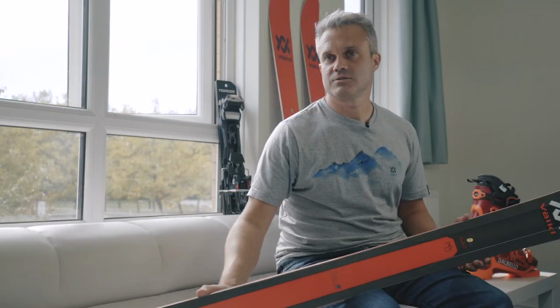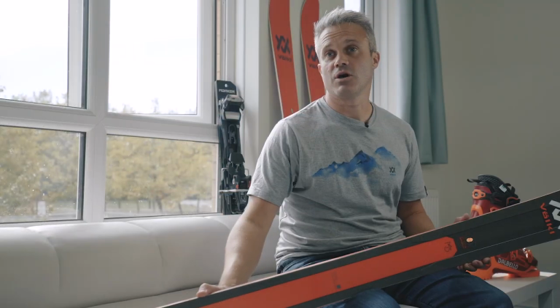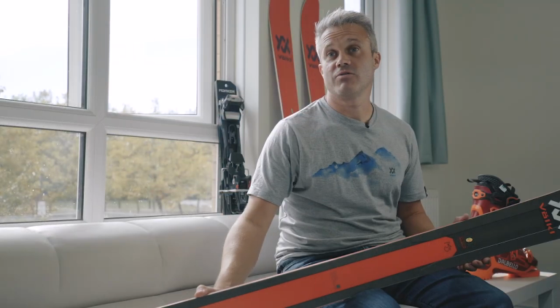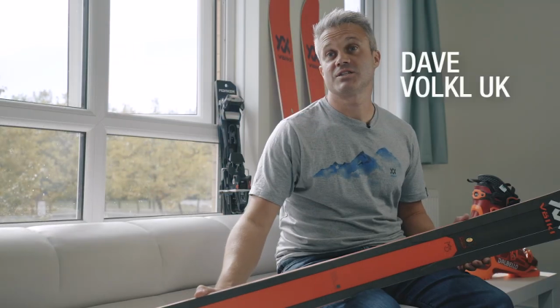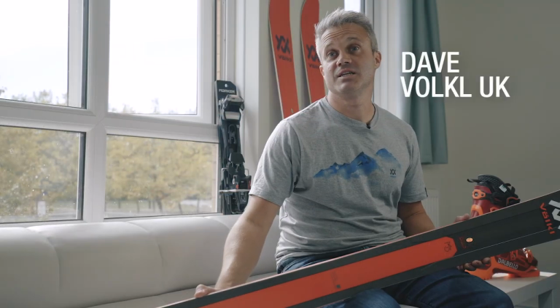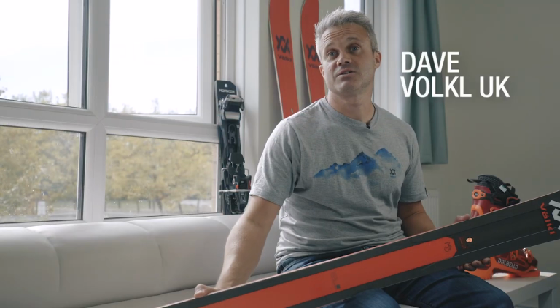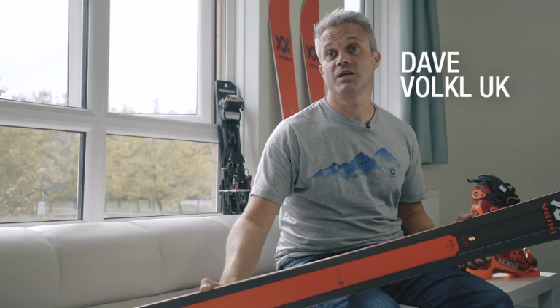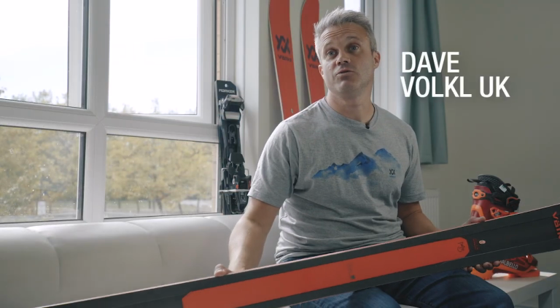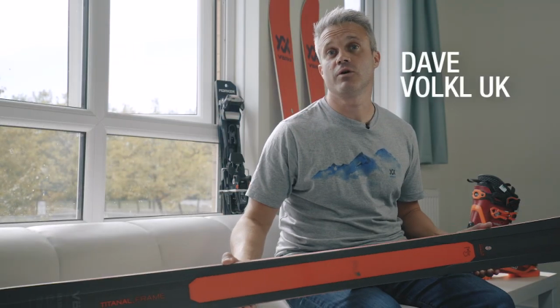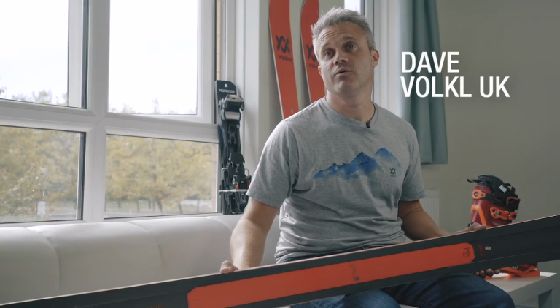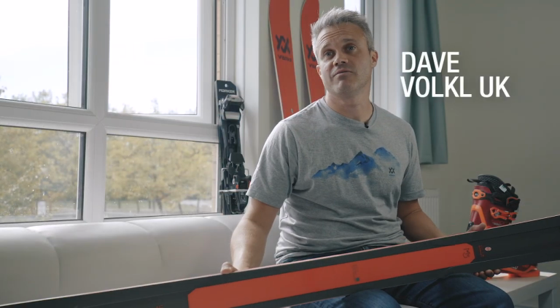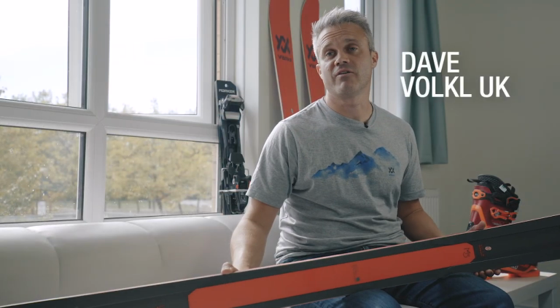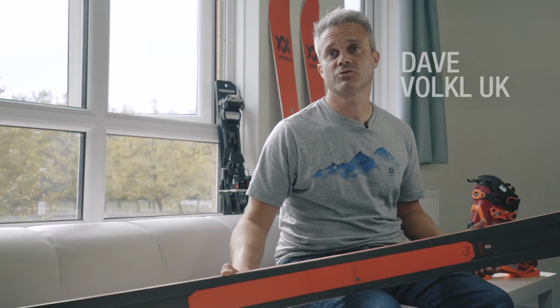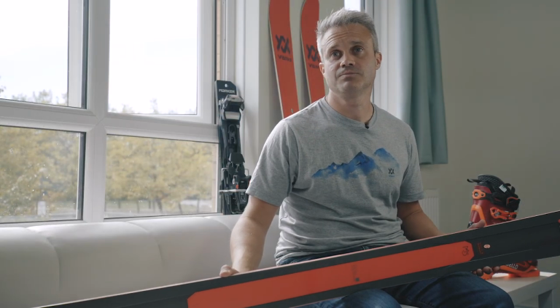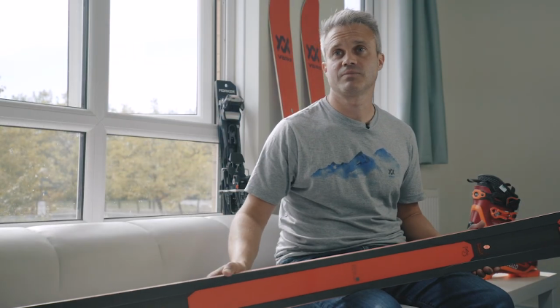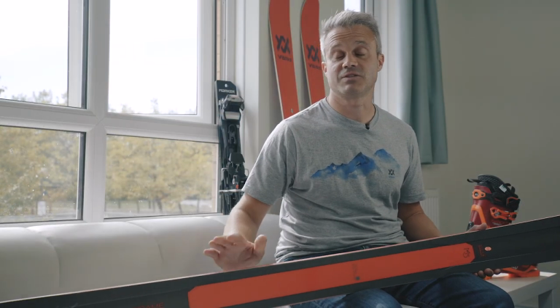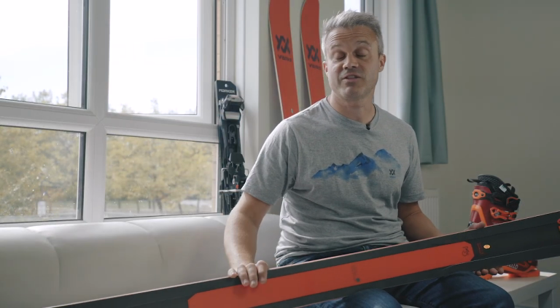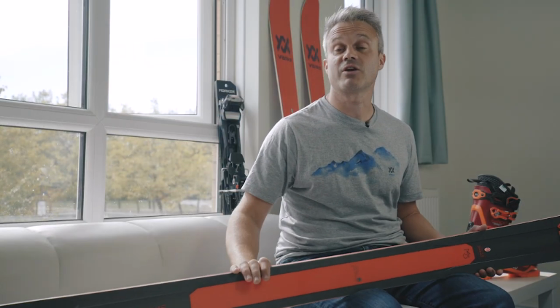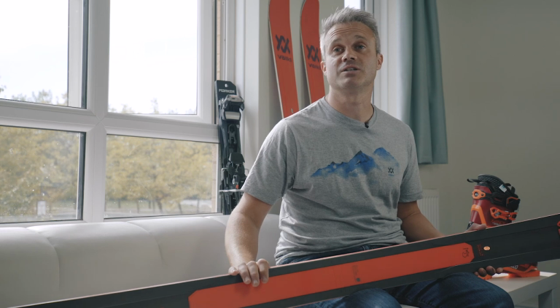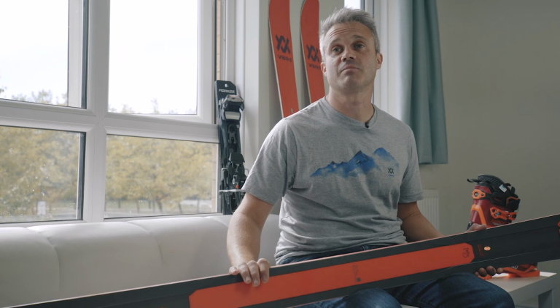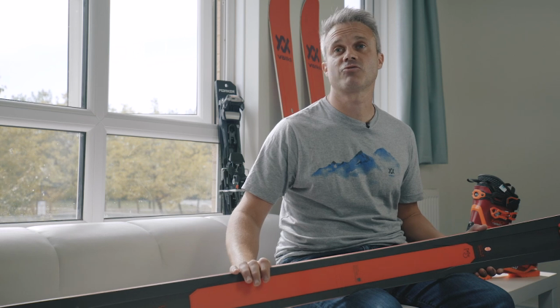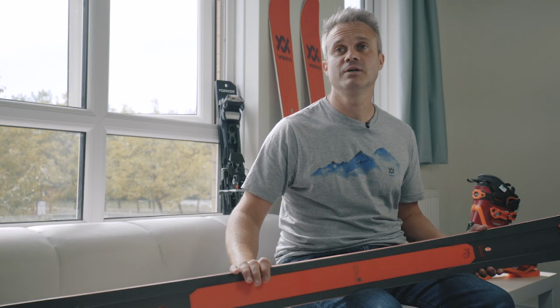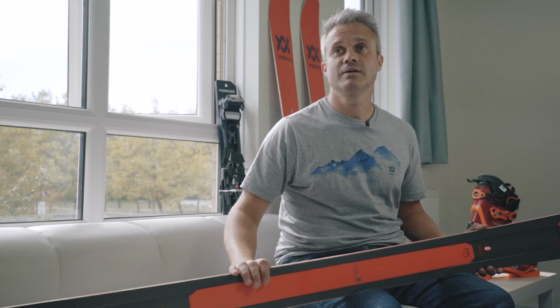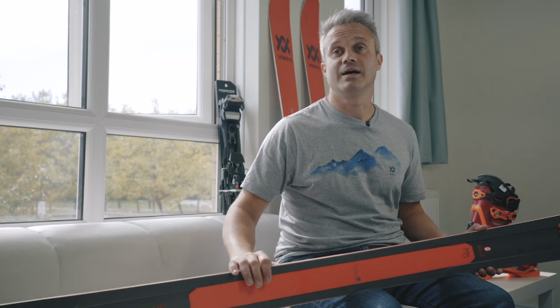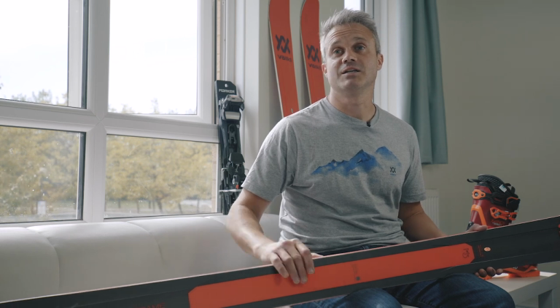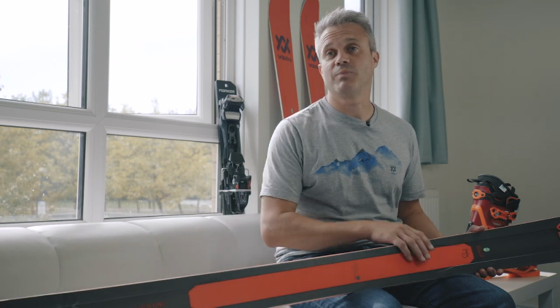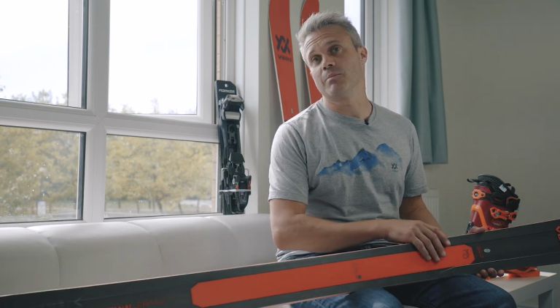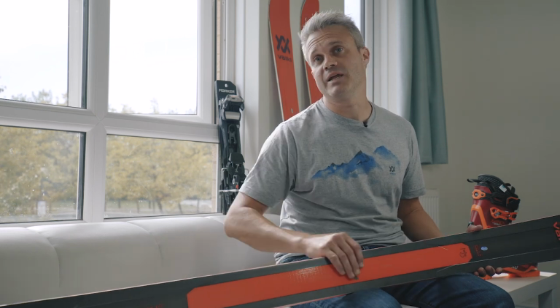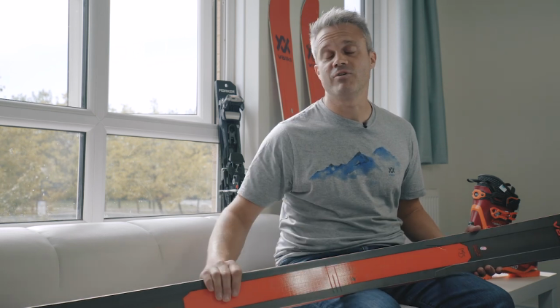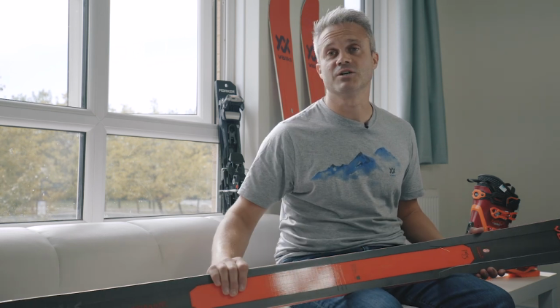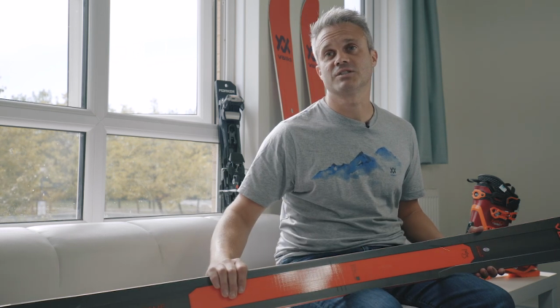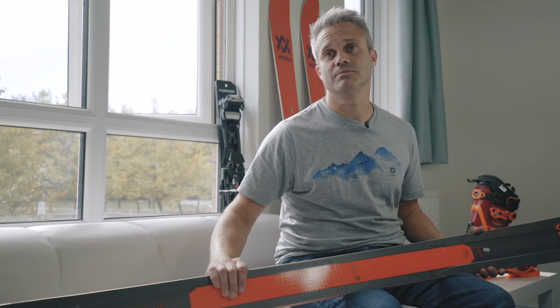So this is the new Völkl M5 Mantra. It's the fifth generation of the Mantra and it's a completely redesigned ski.